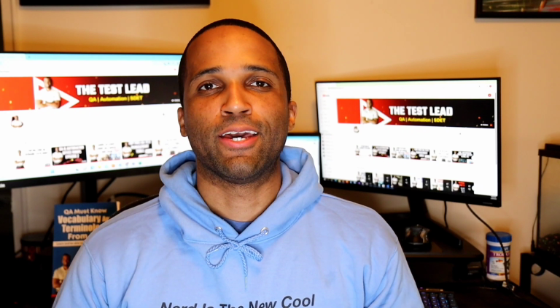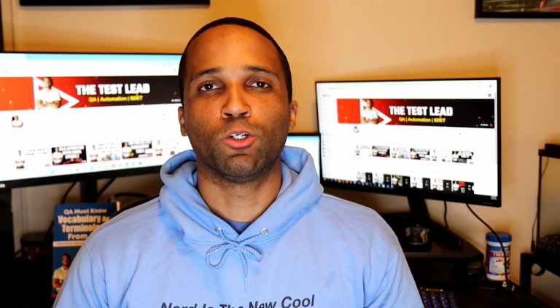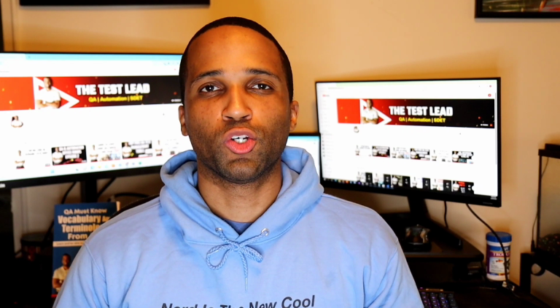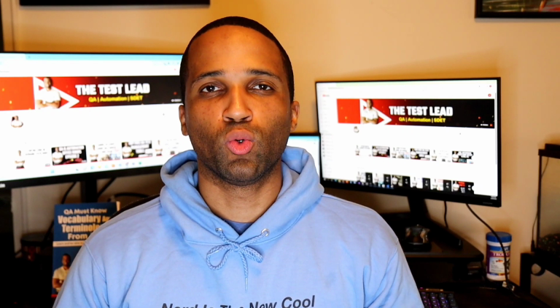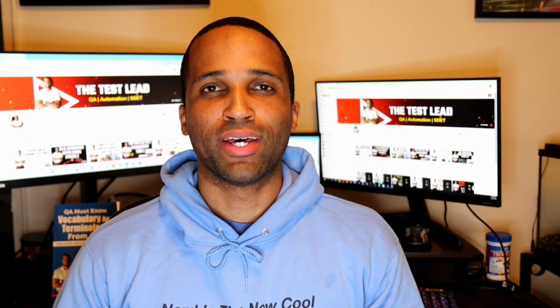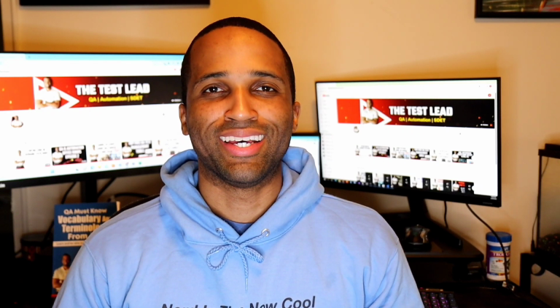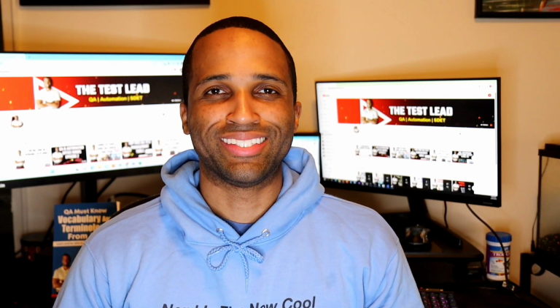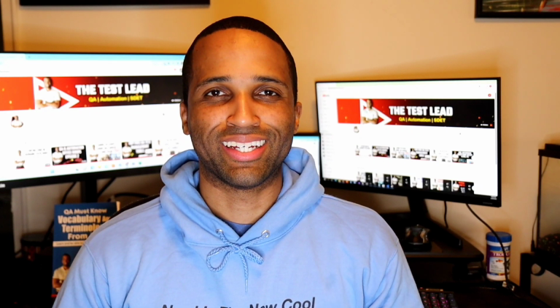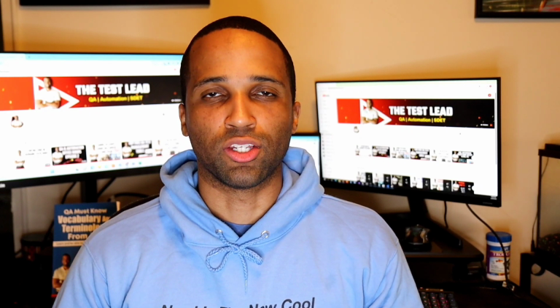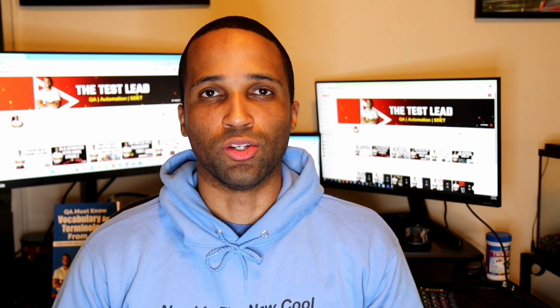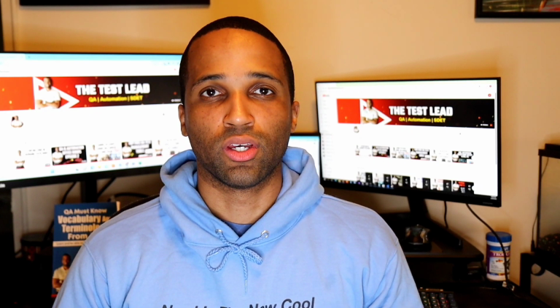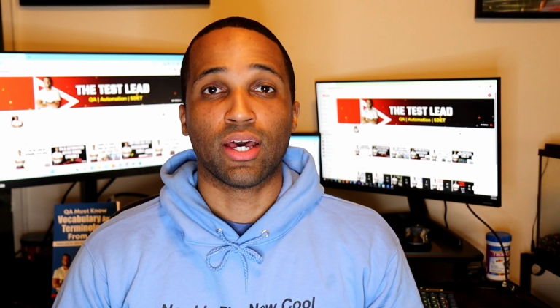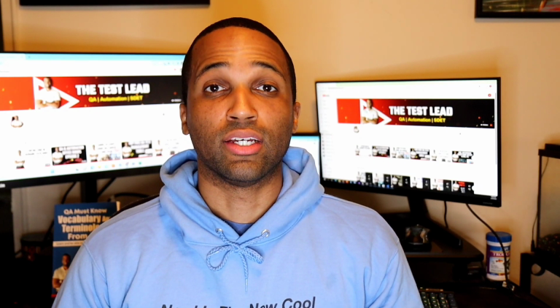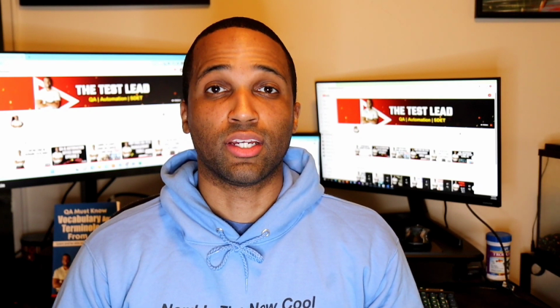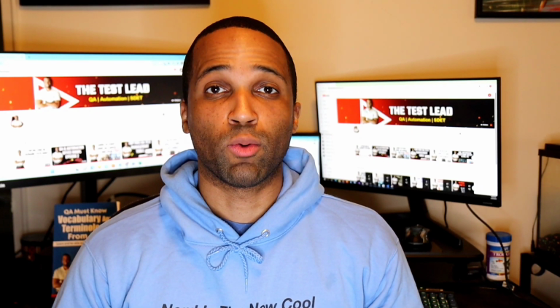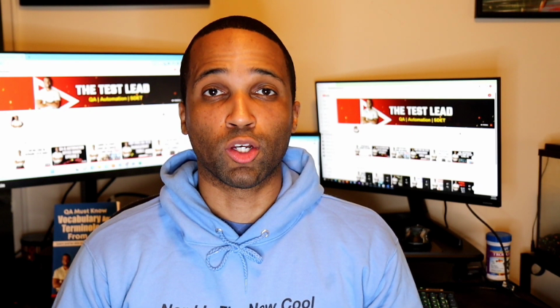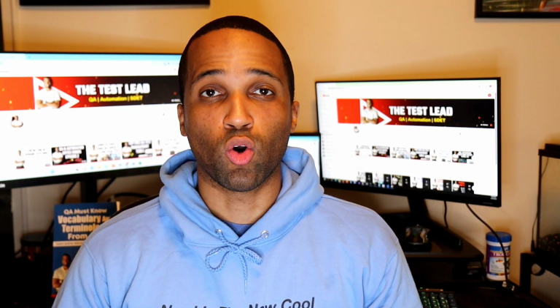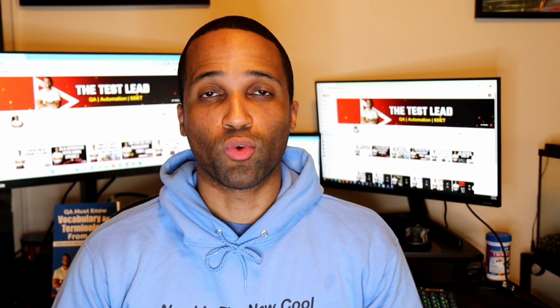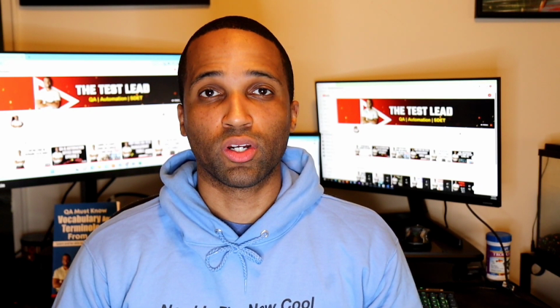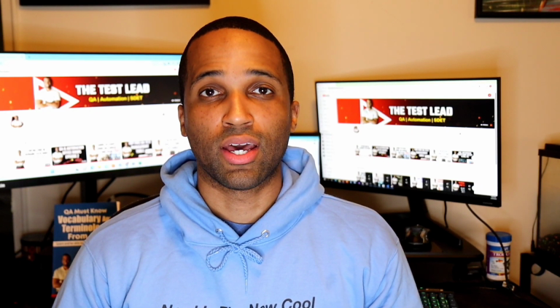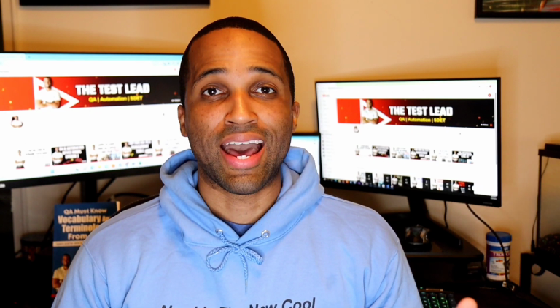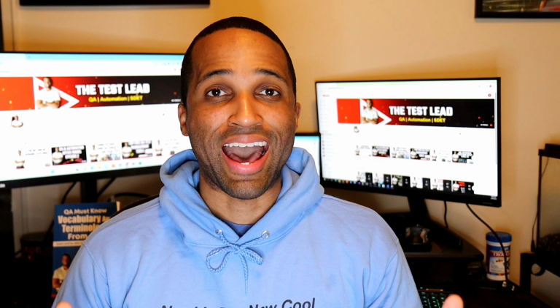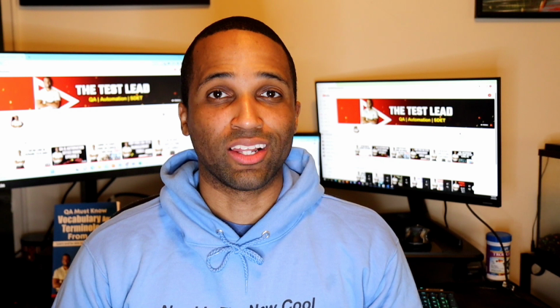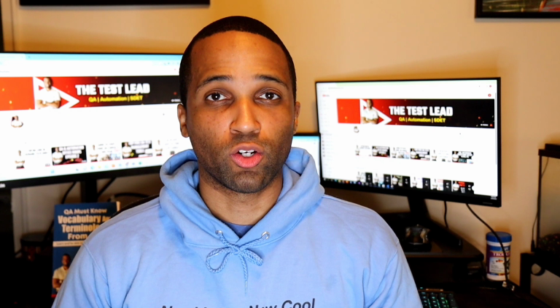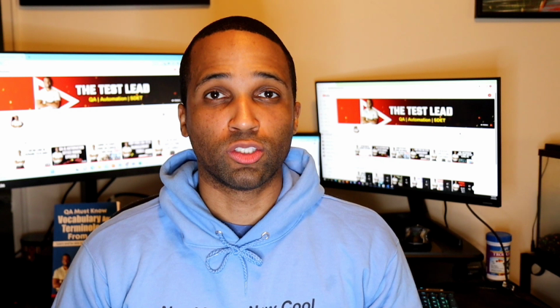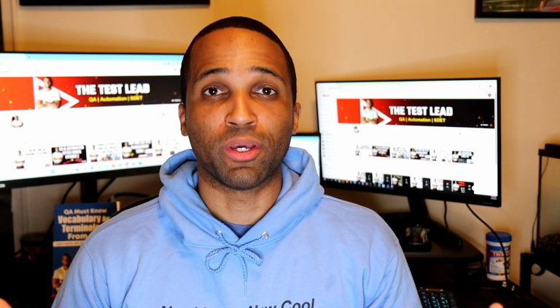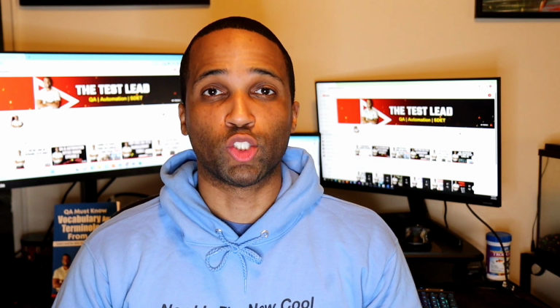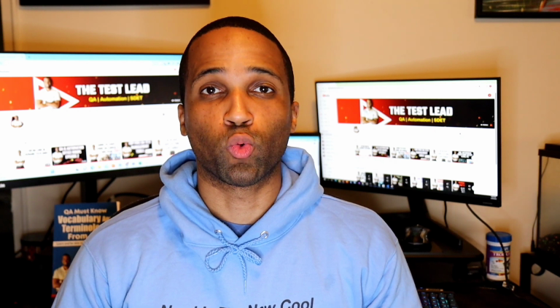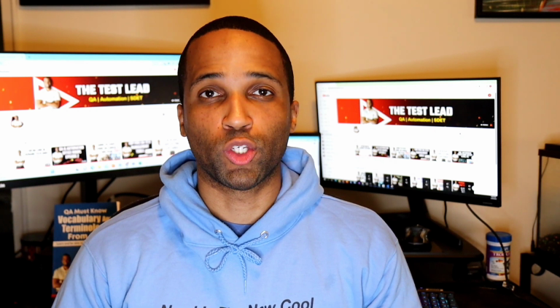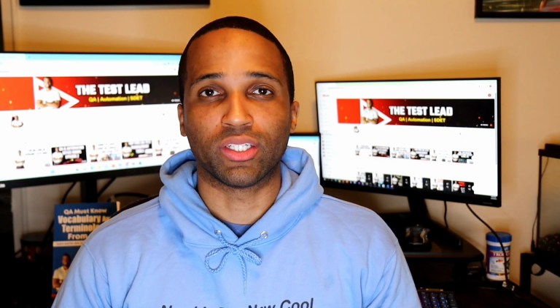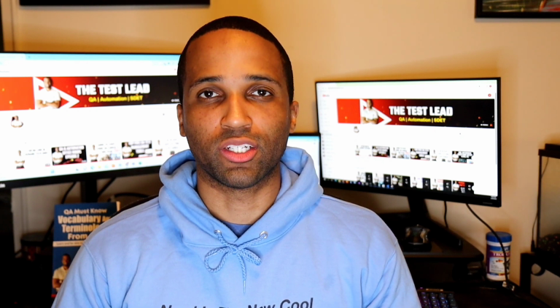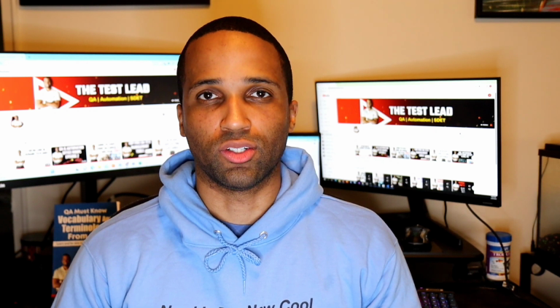Hey YouTube, it's the Test Lead, and today we're going to go over how to learn to be a software QA tester.